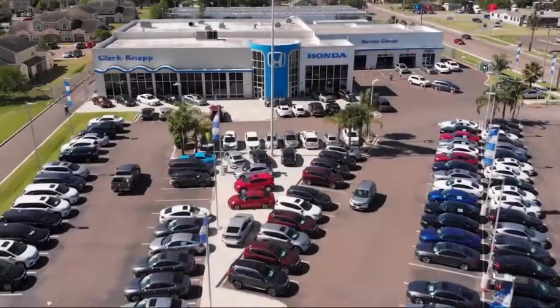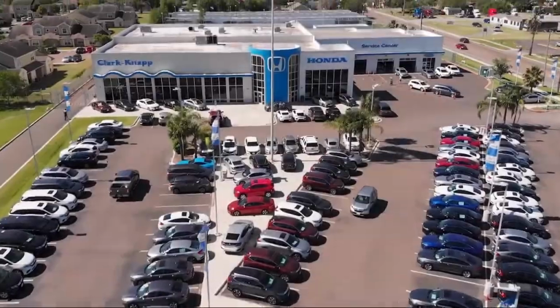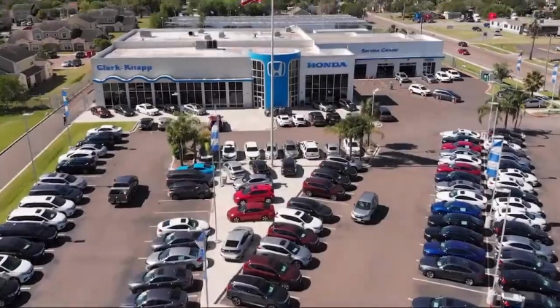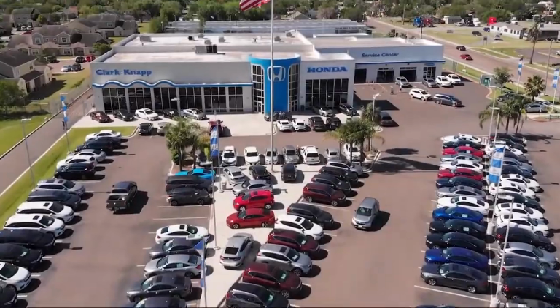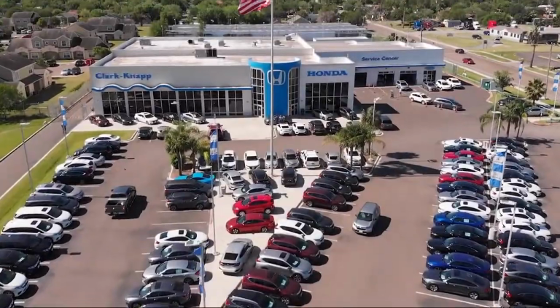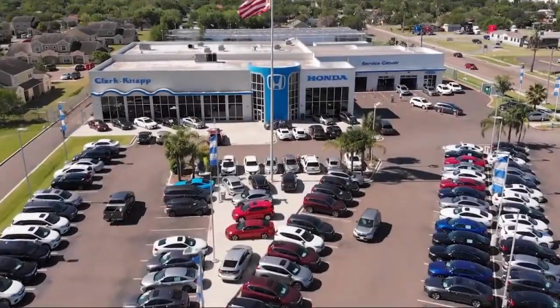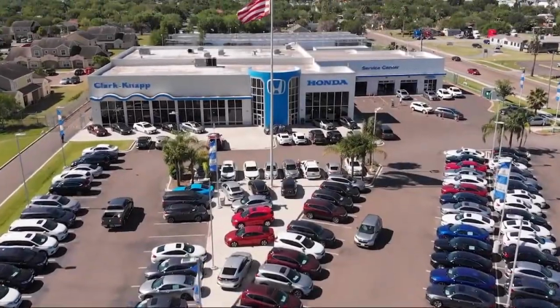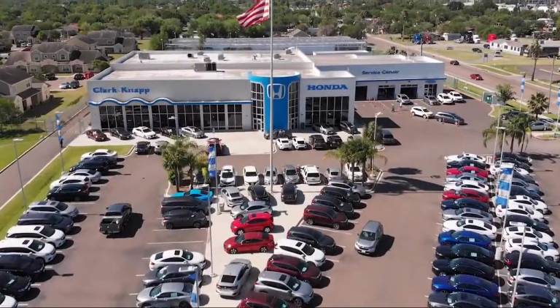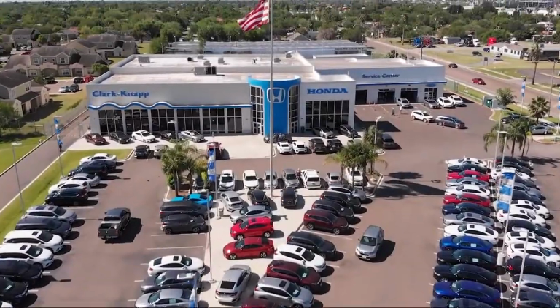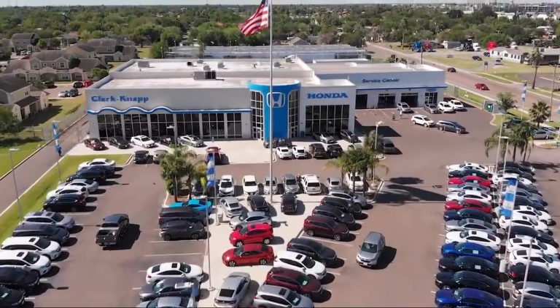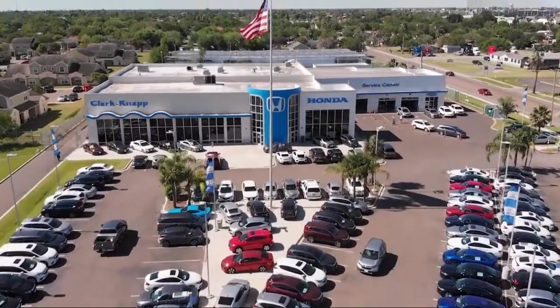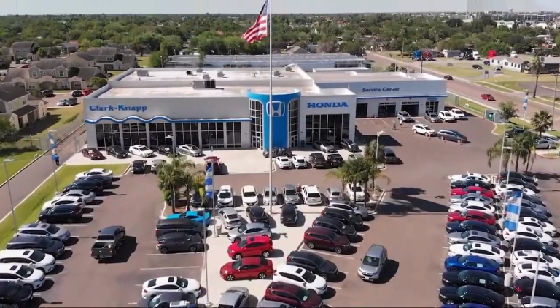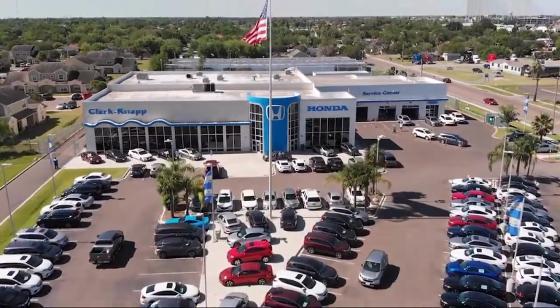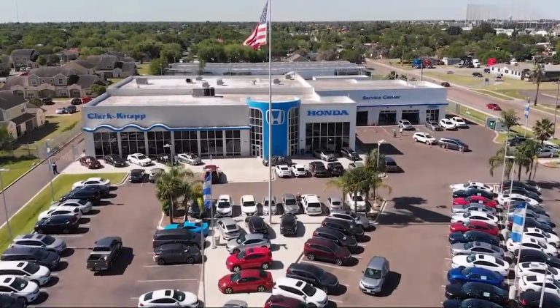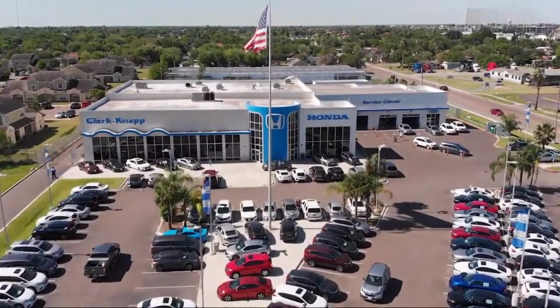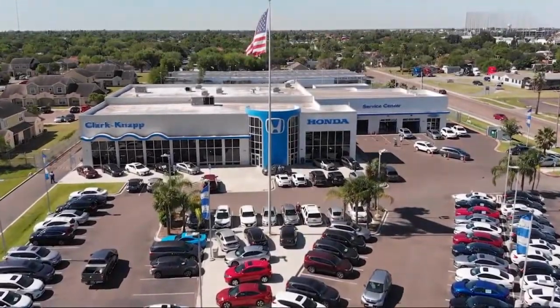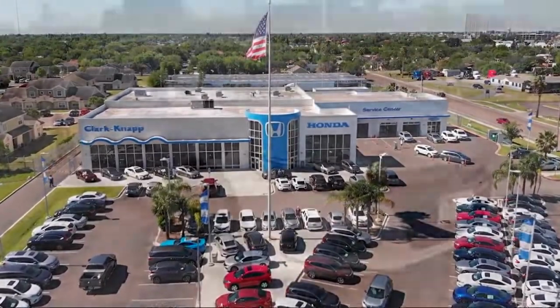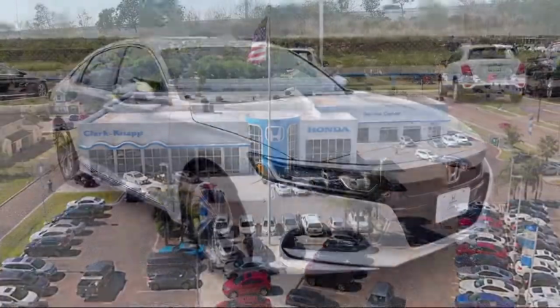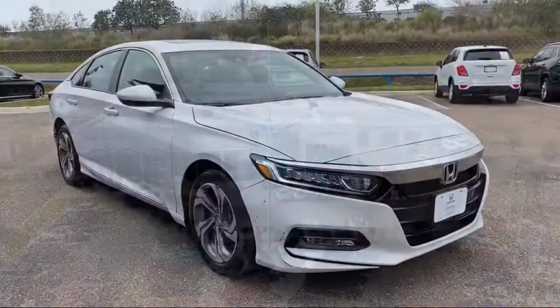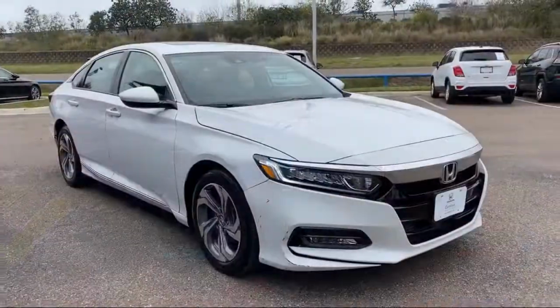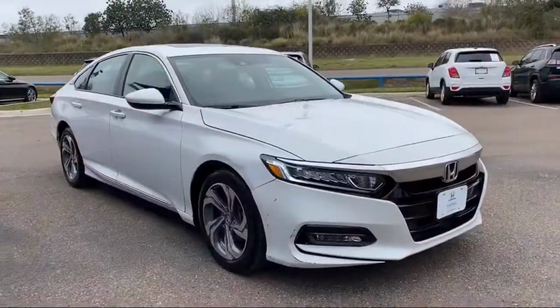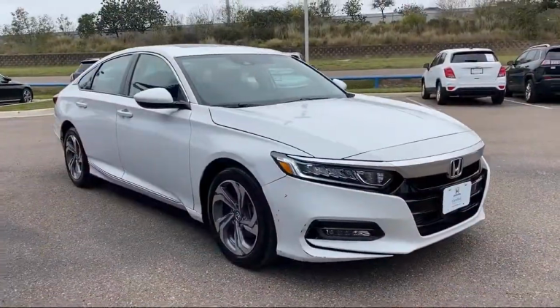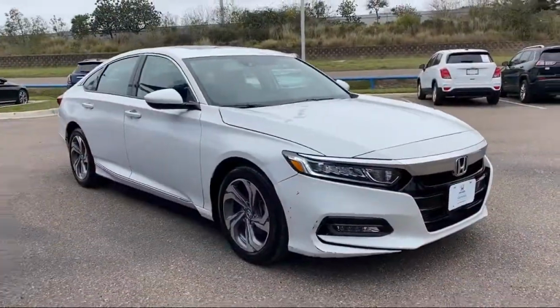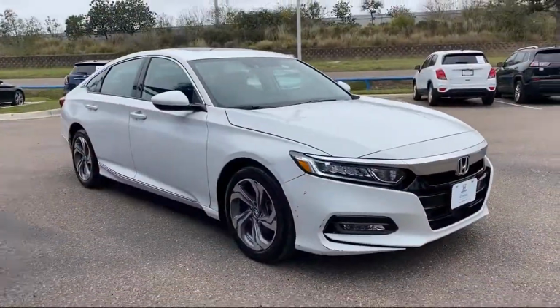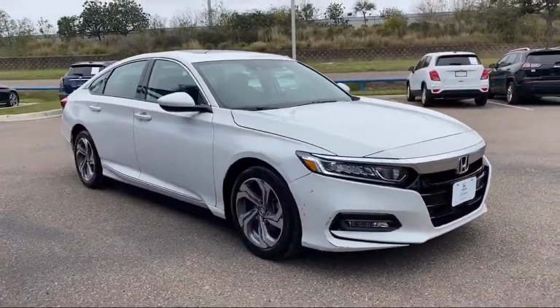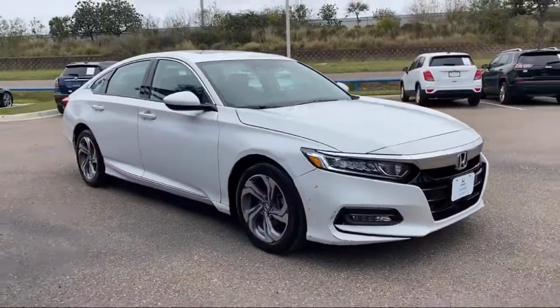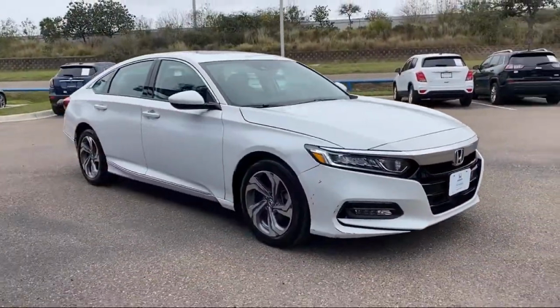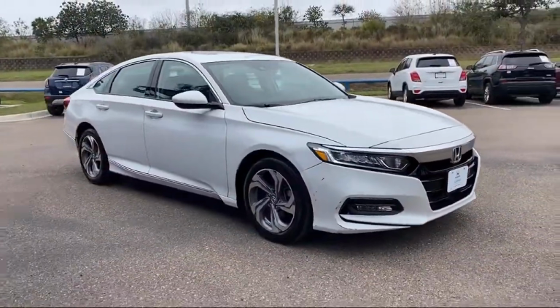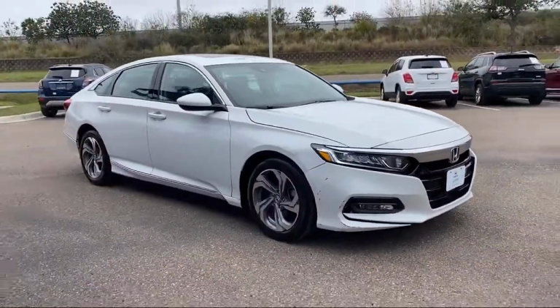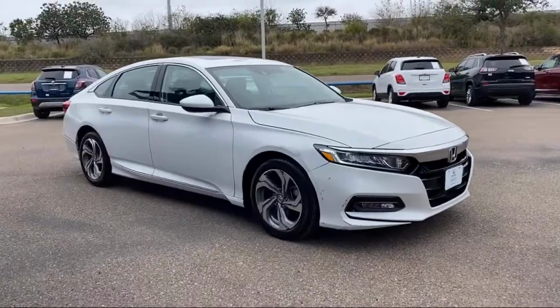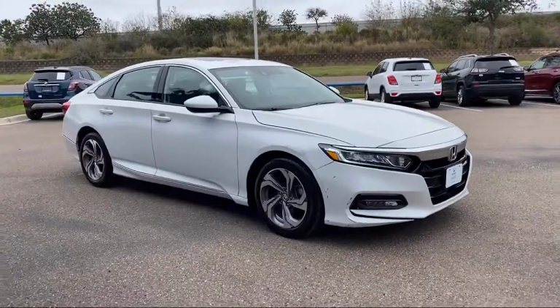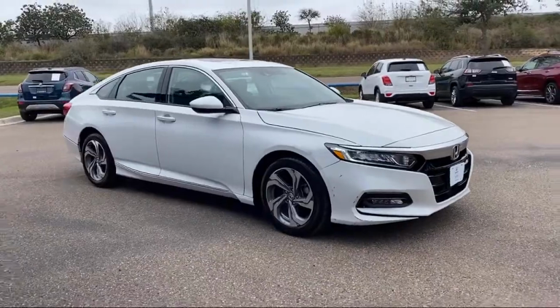Welcome to ClarkMap Honda, and here's a look at another one of our great vehicles from our inventory.